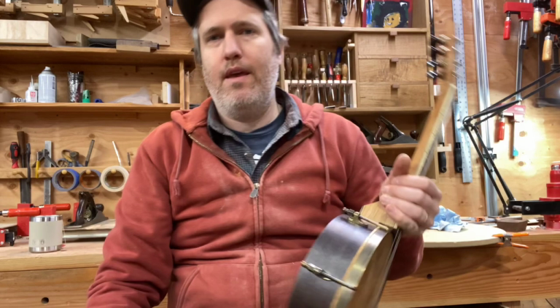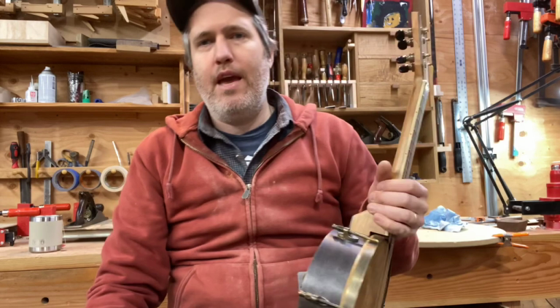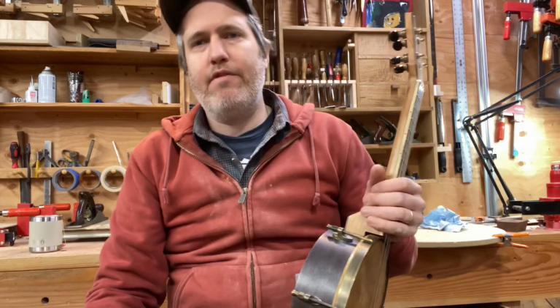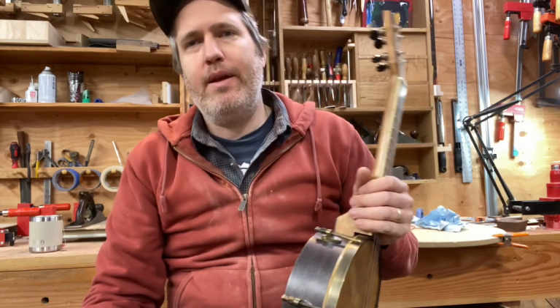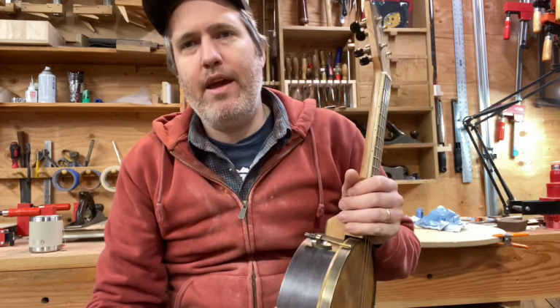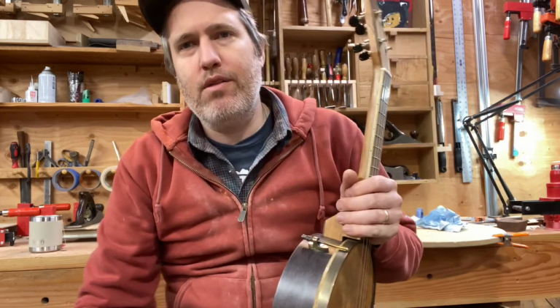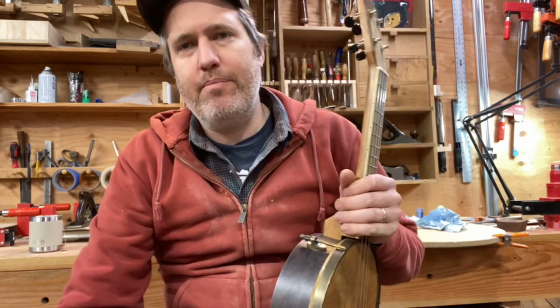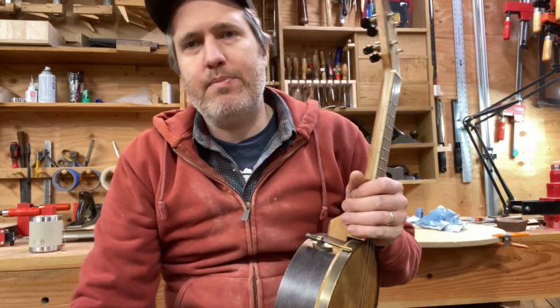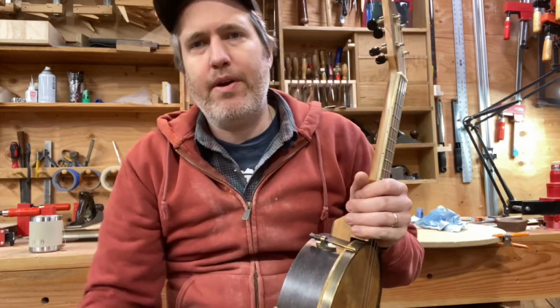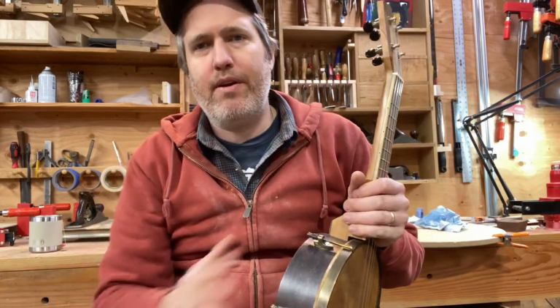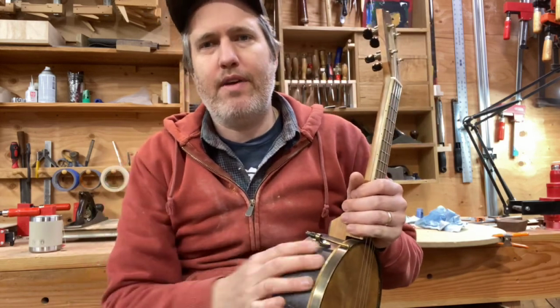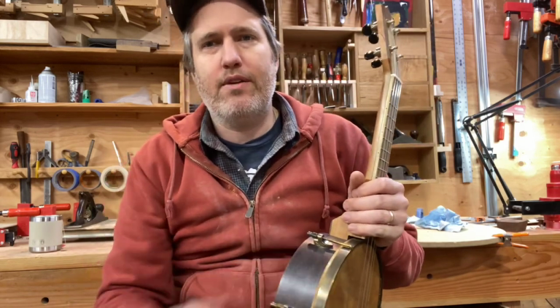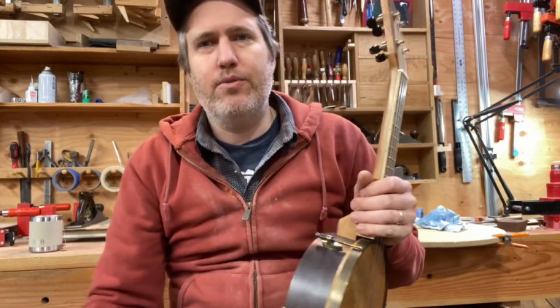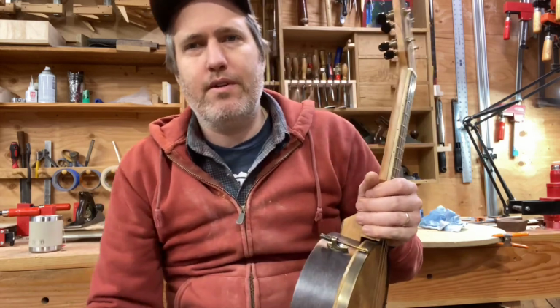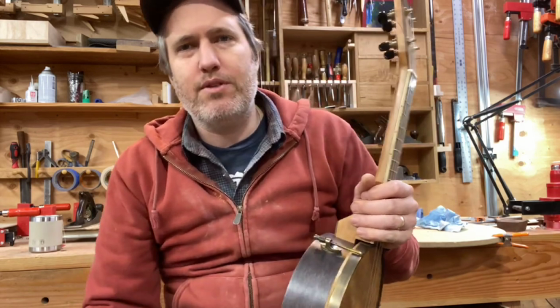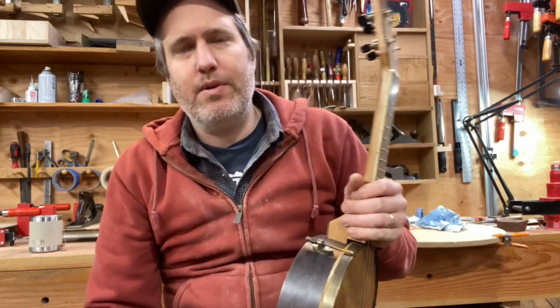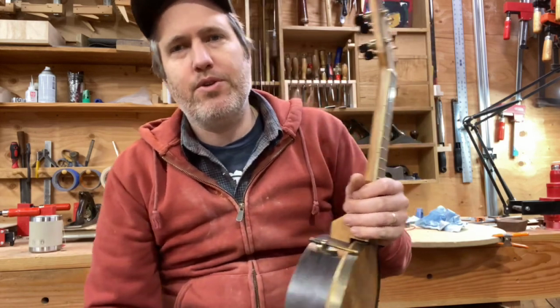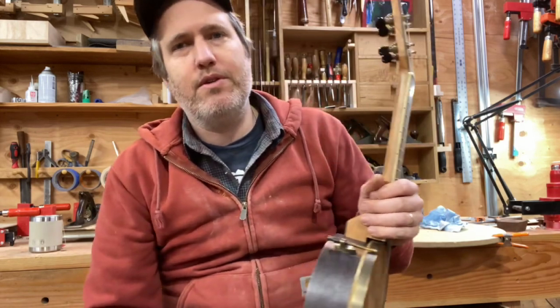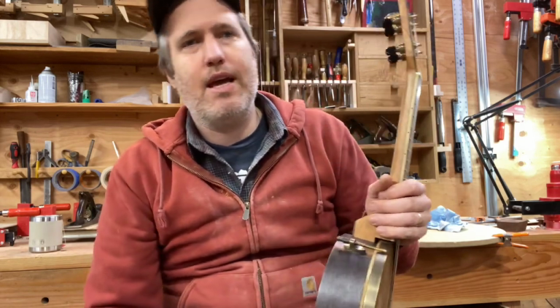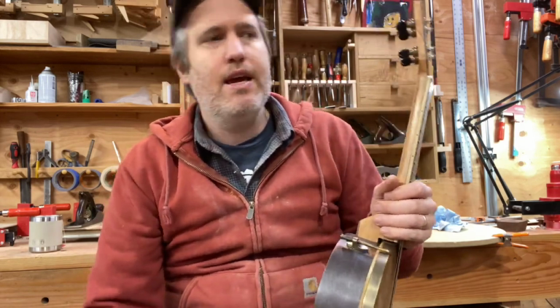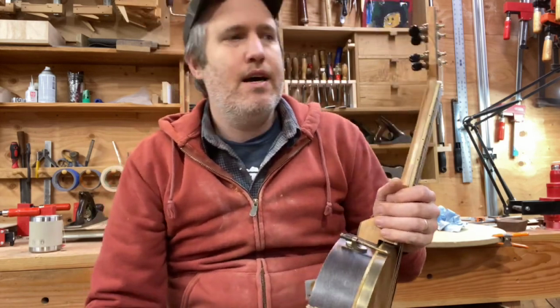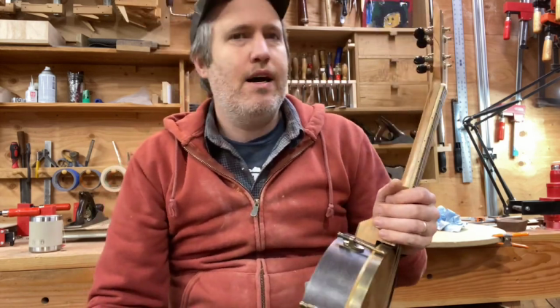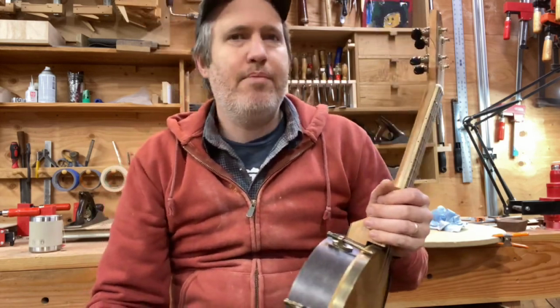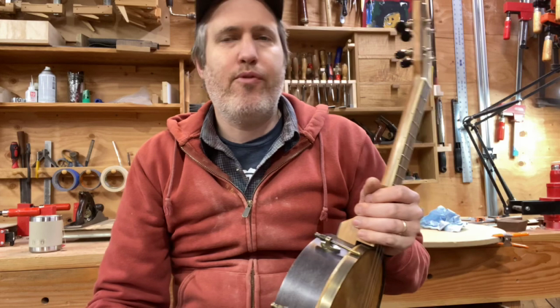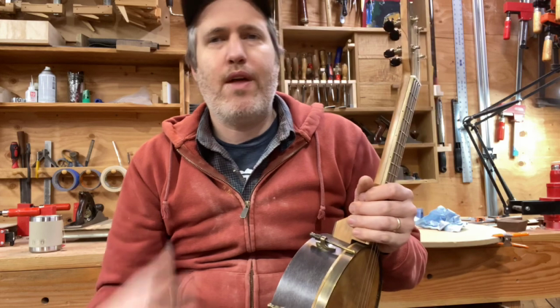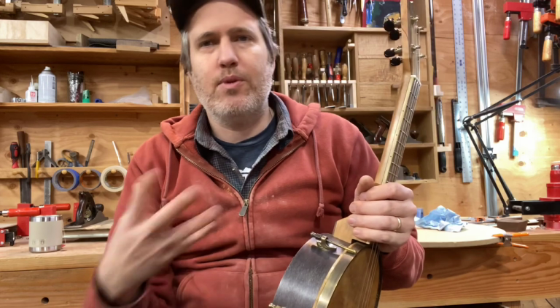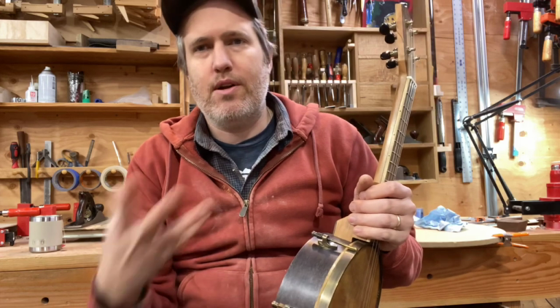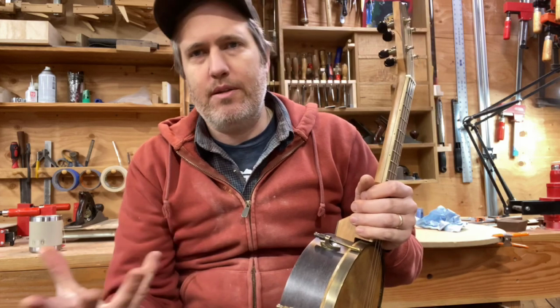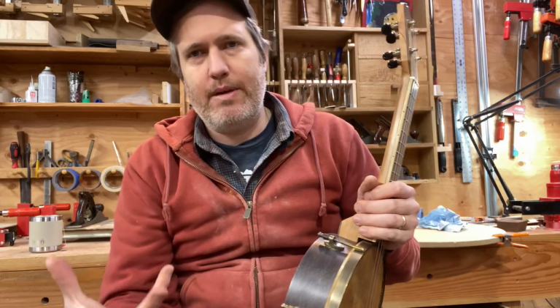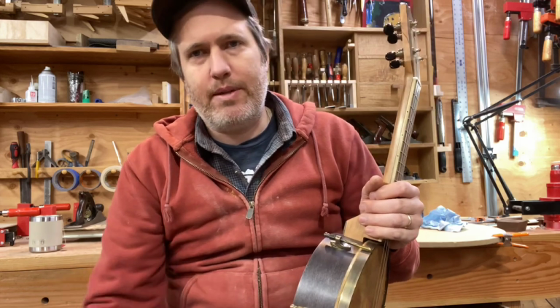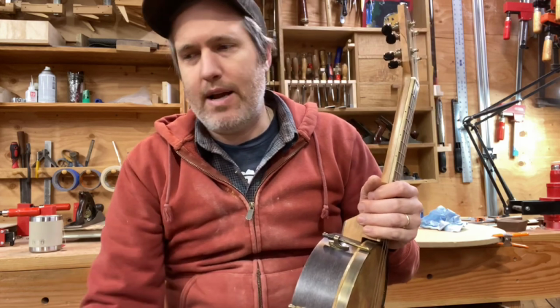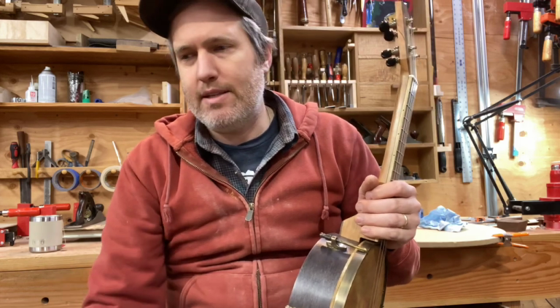Hey everybody, Aaron from Beansprout here. I've got a cool little instrument to show you today, but before that I want to talk a little bit about the process.